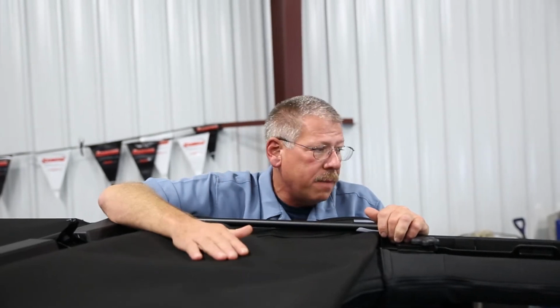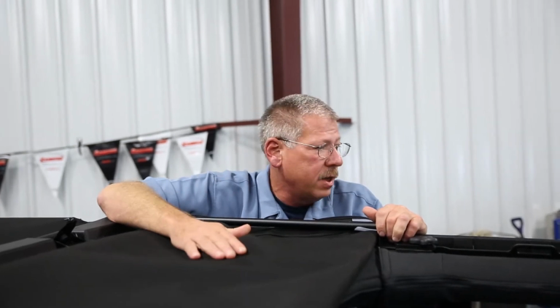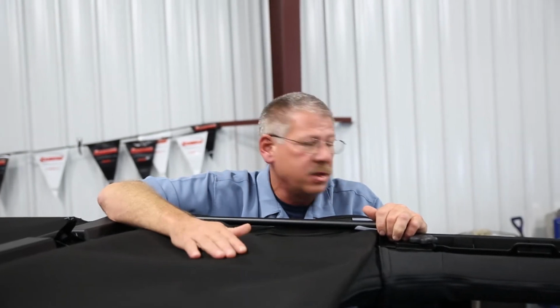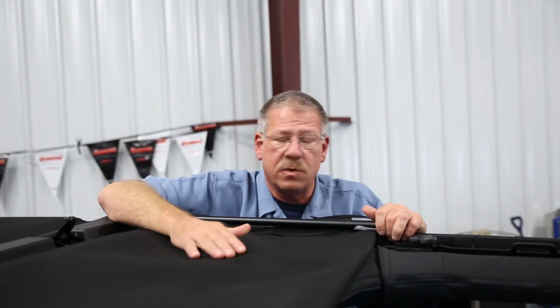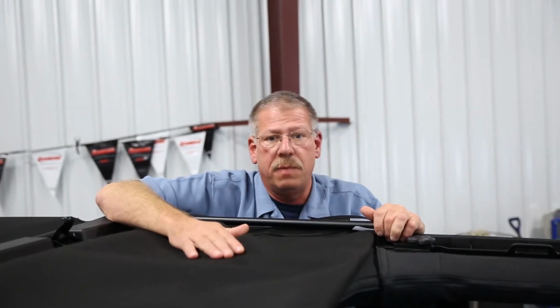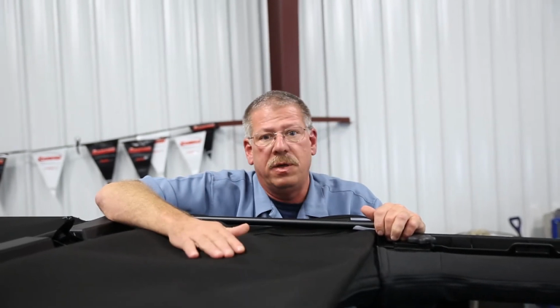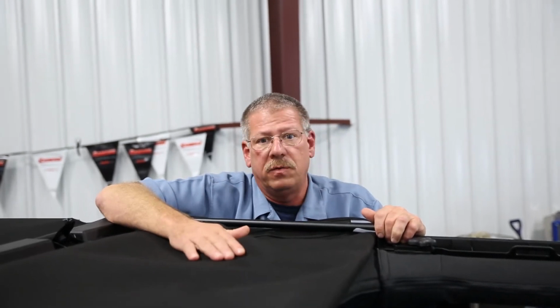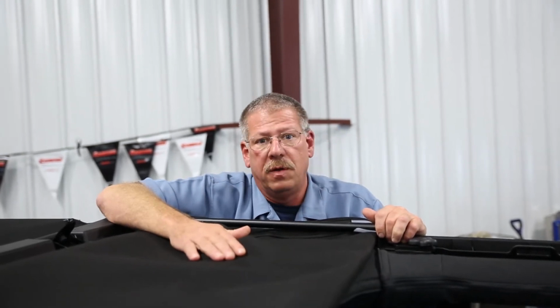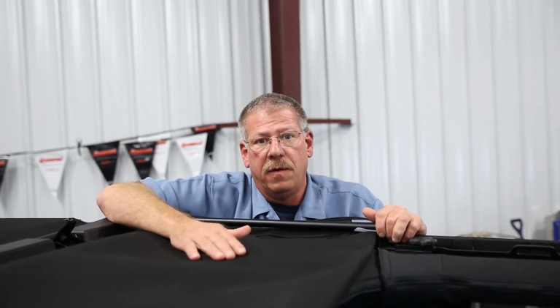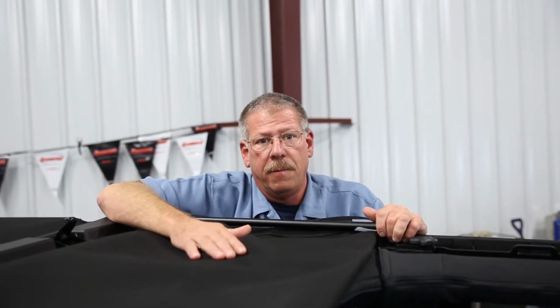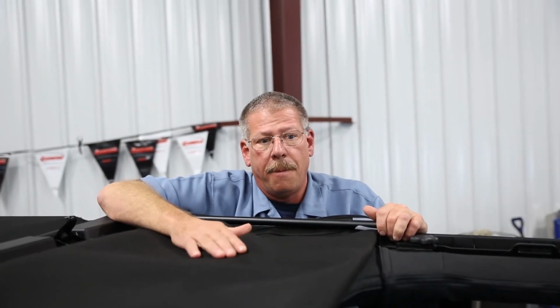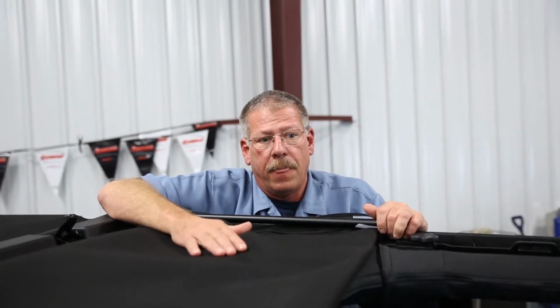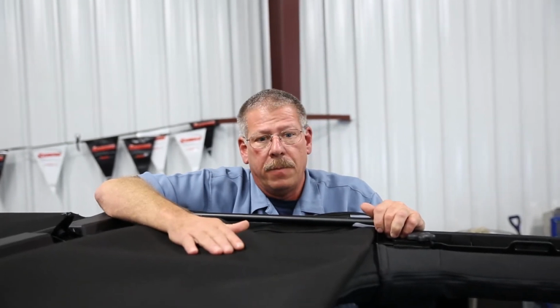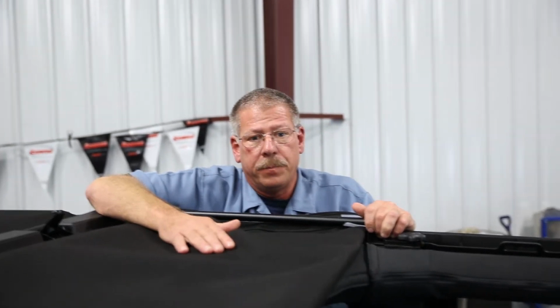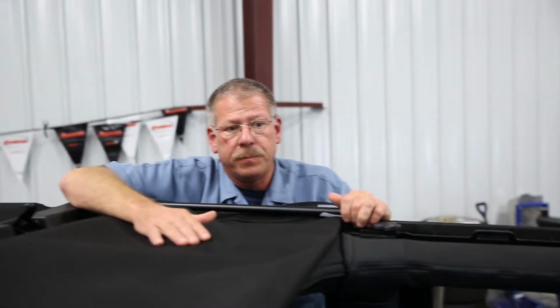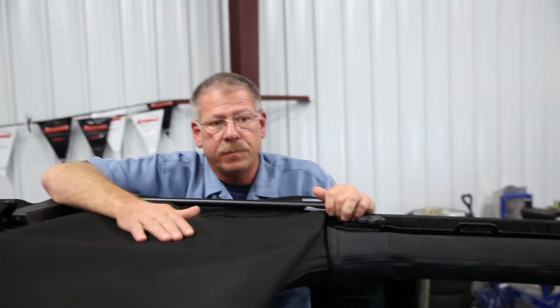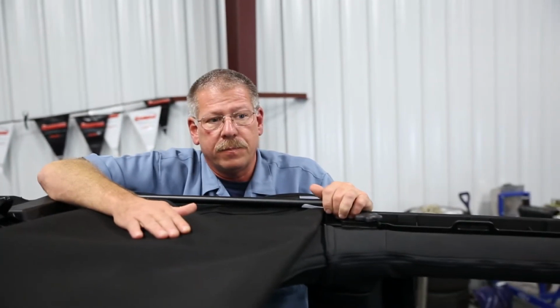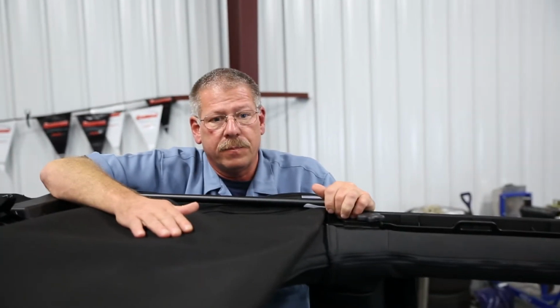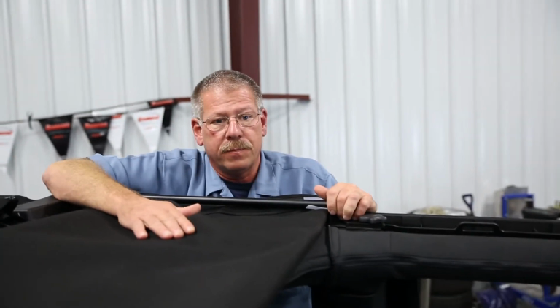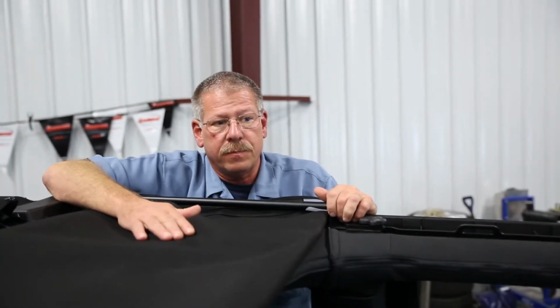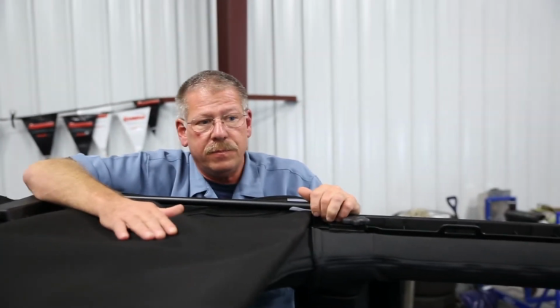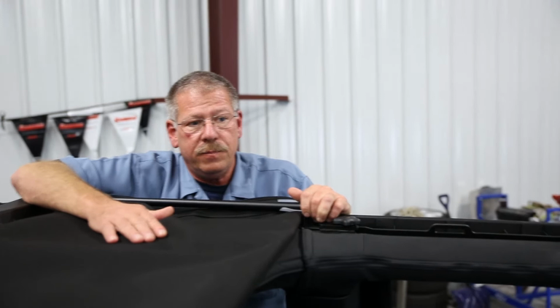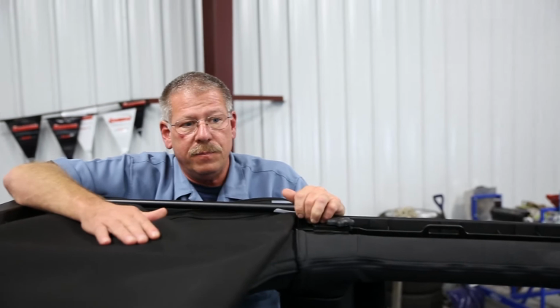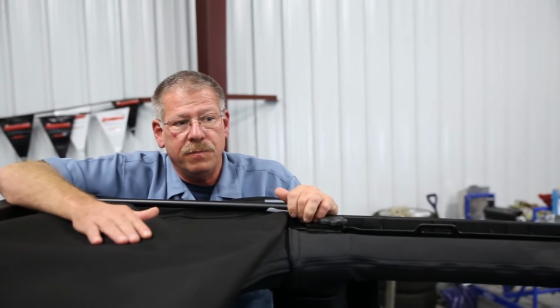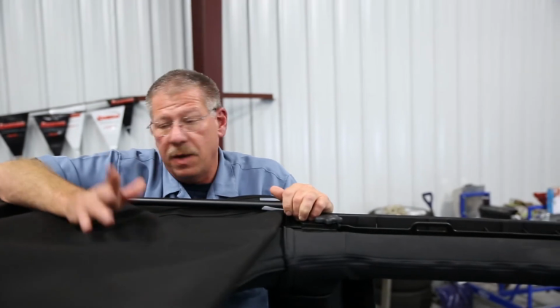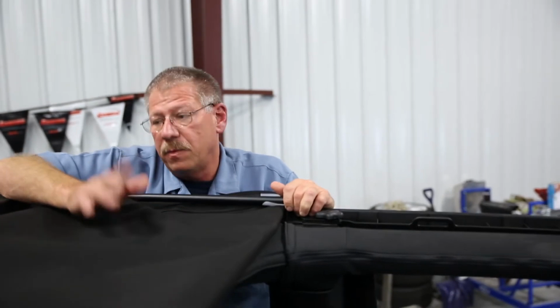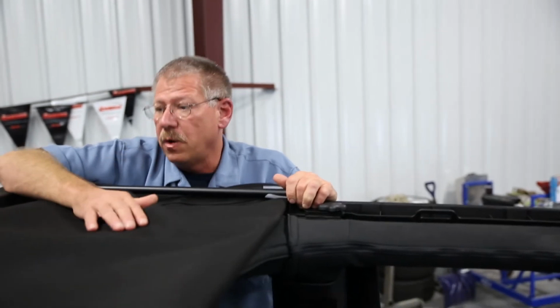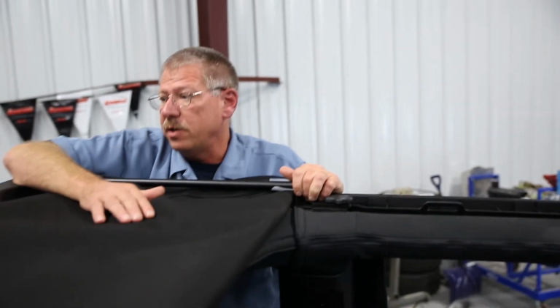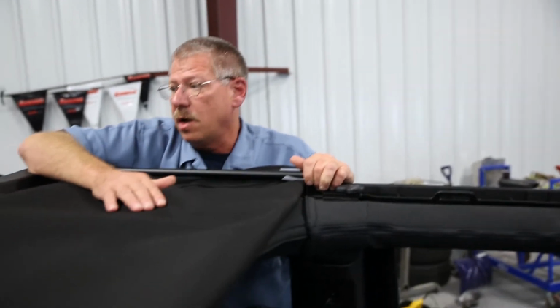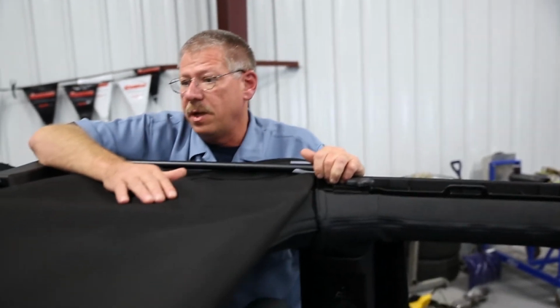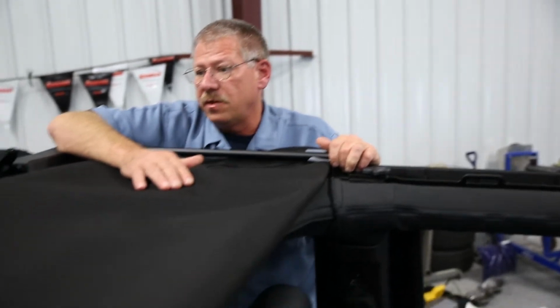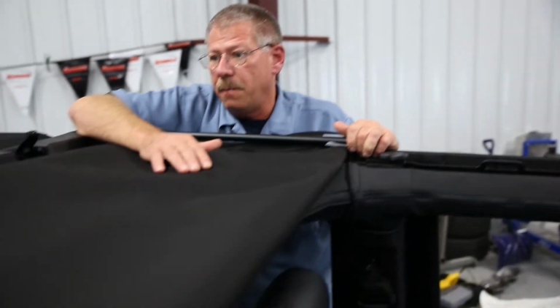Great piece, great piece — the very best in soft tops in the marketplace. Great job Bestop.